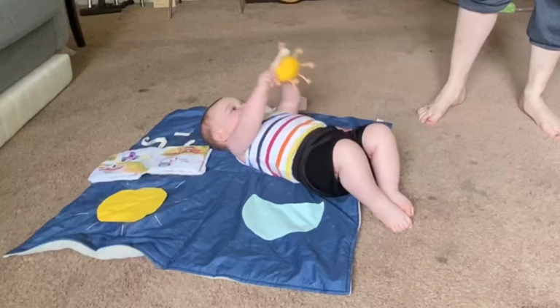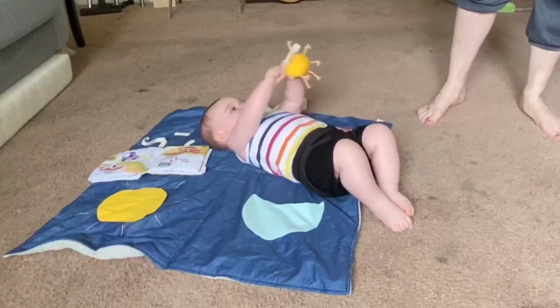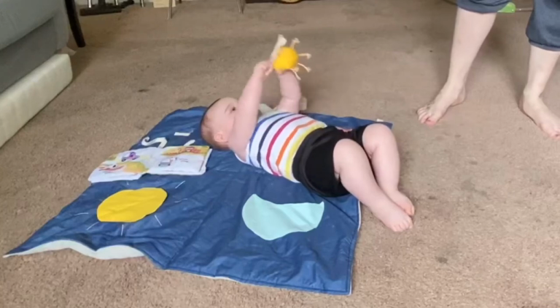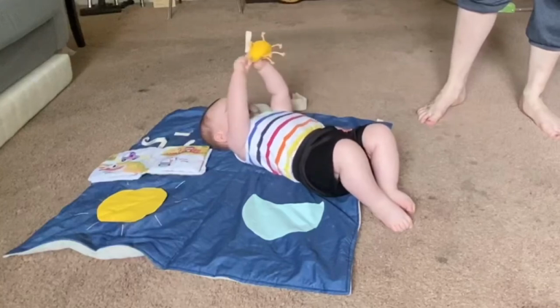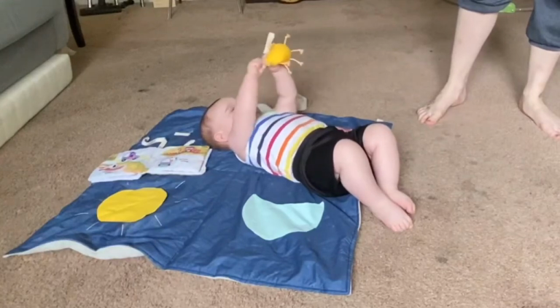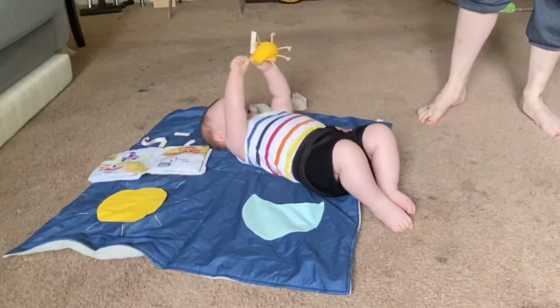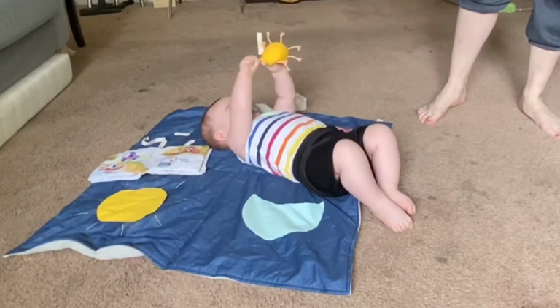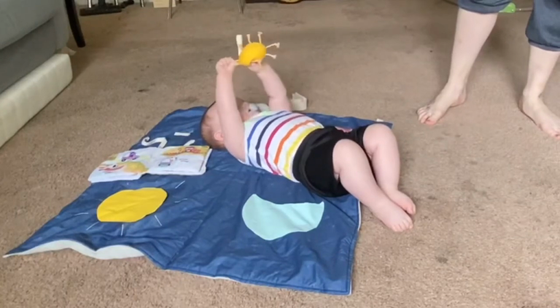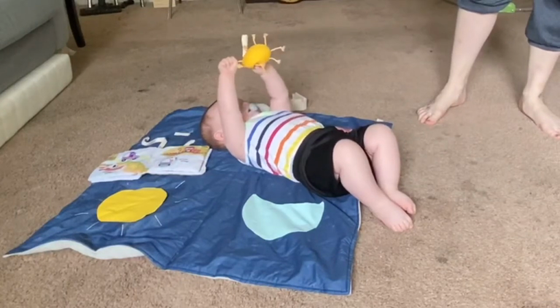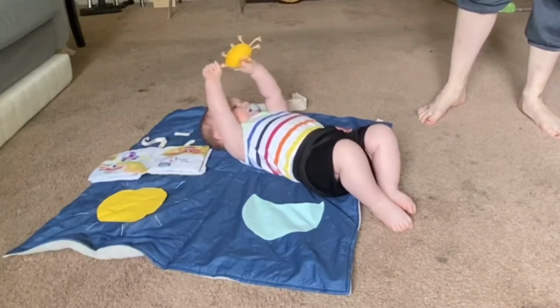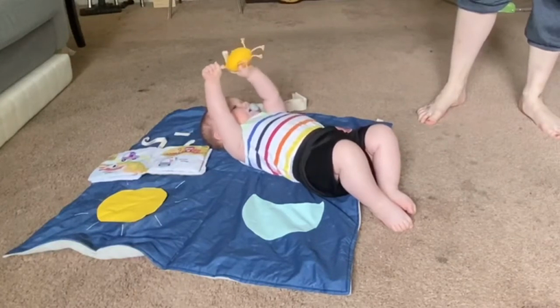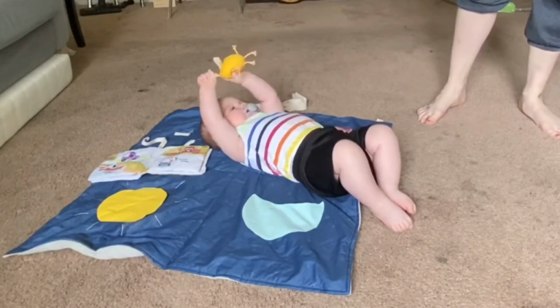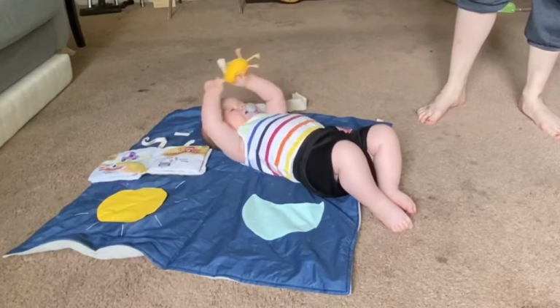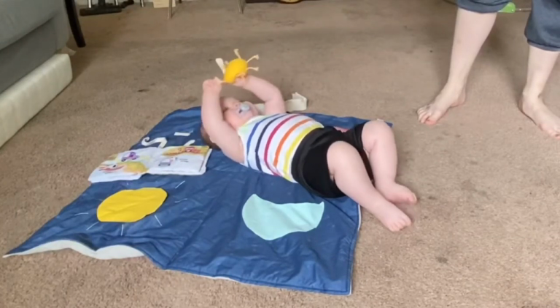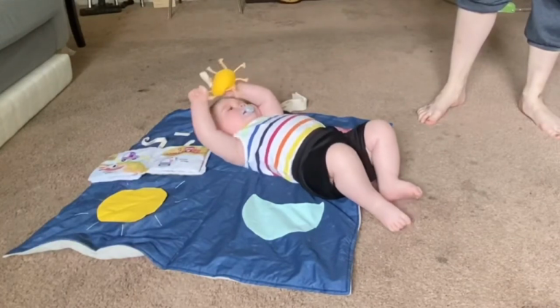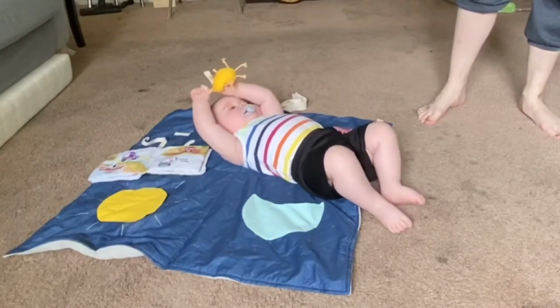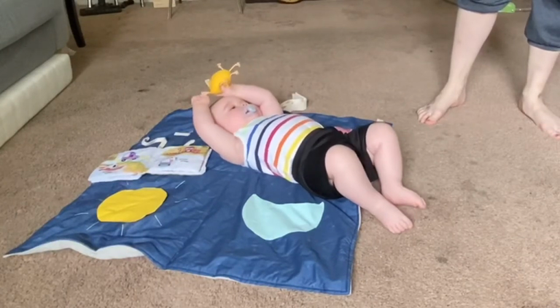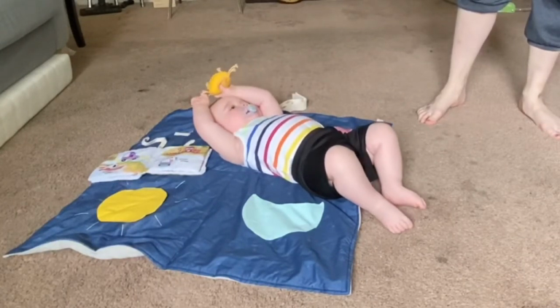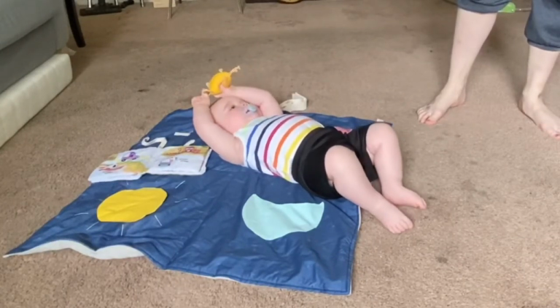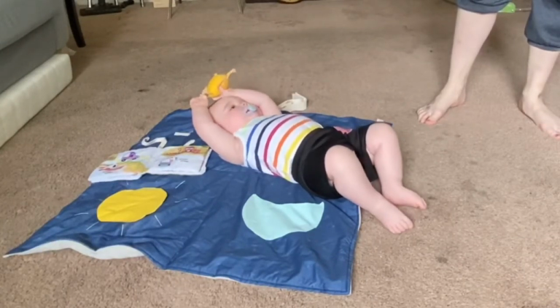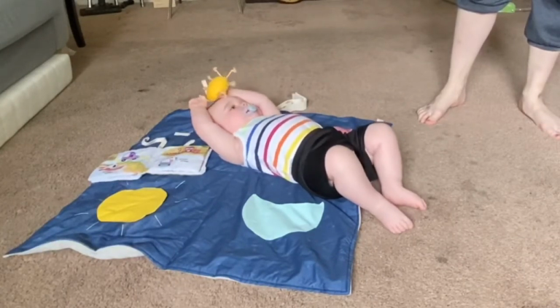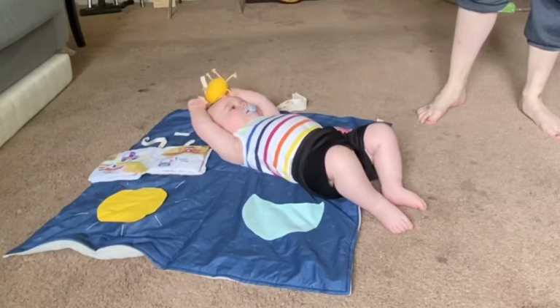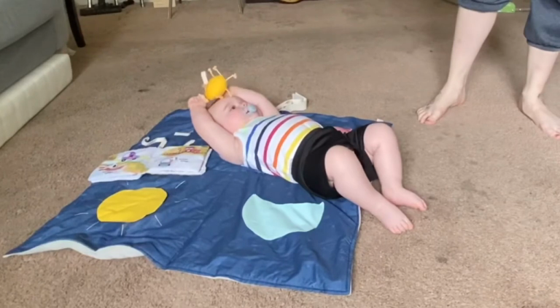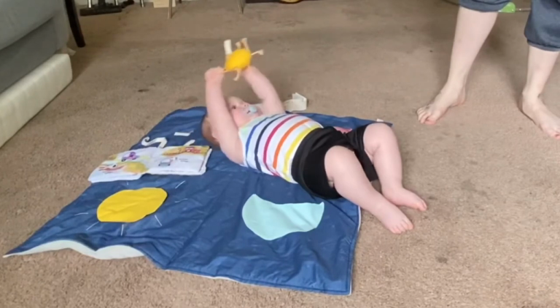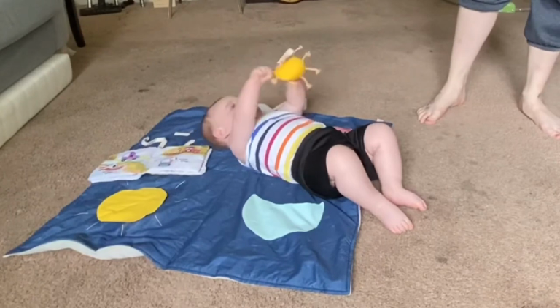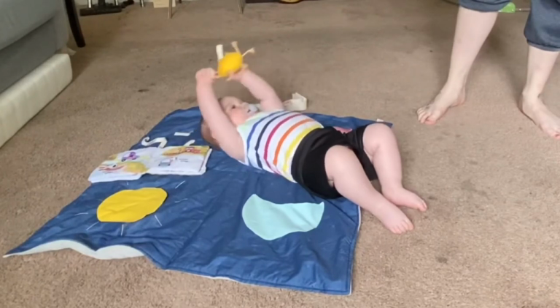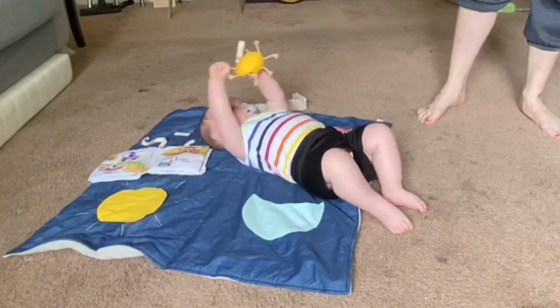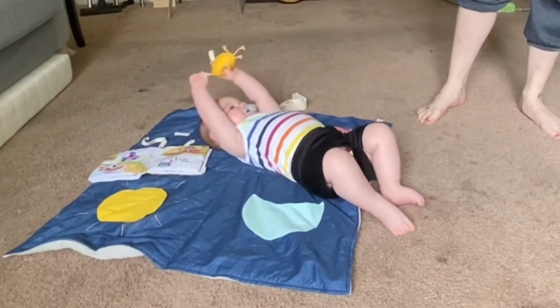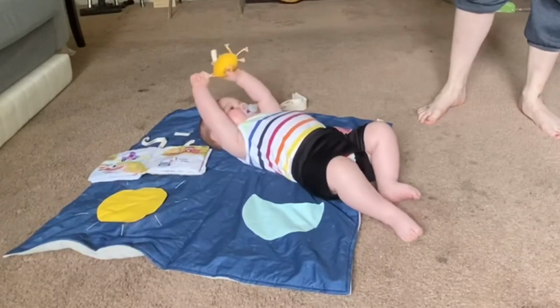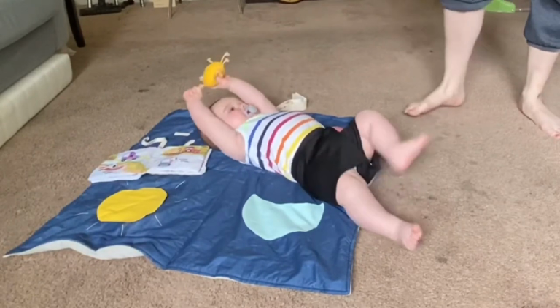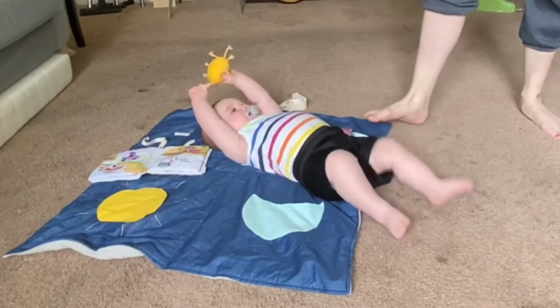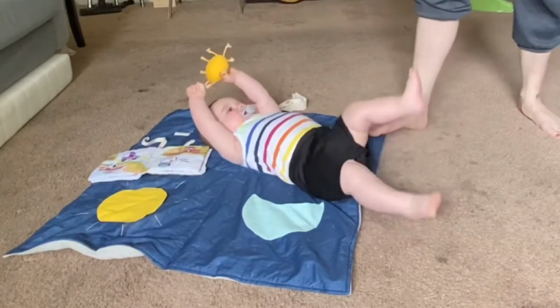Are you ready, dude? Are you ready to open a box and play with the stuff? Let's do it!